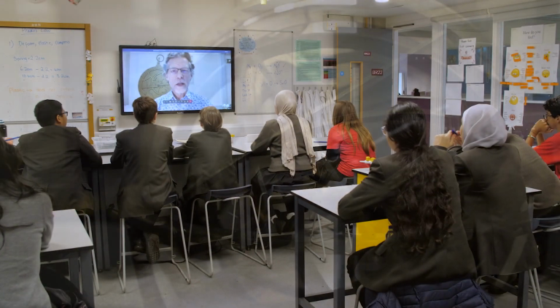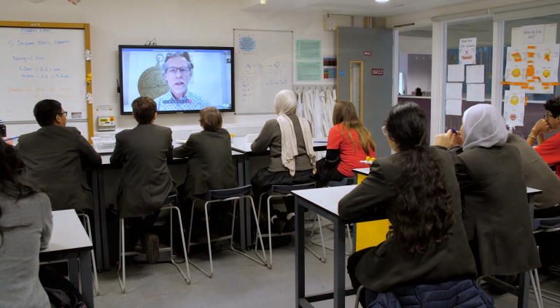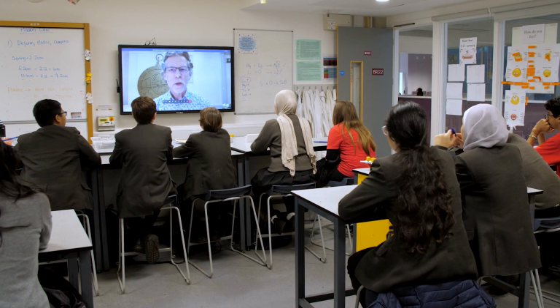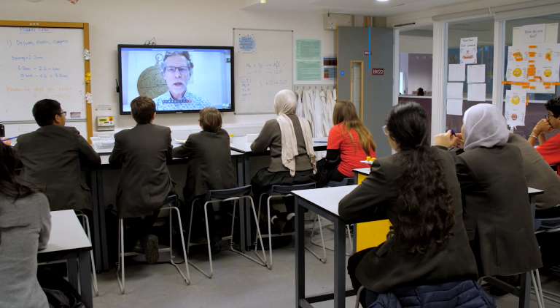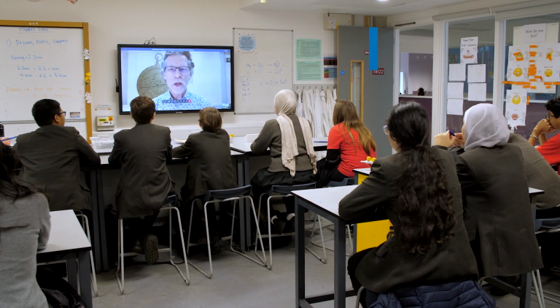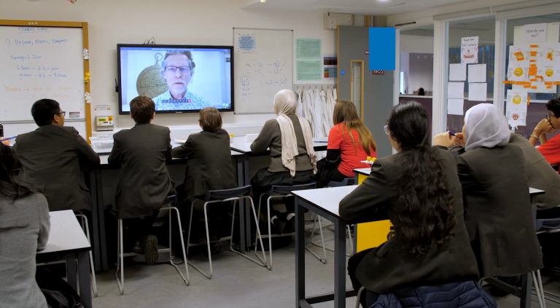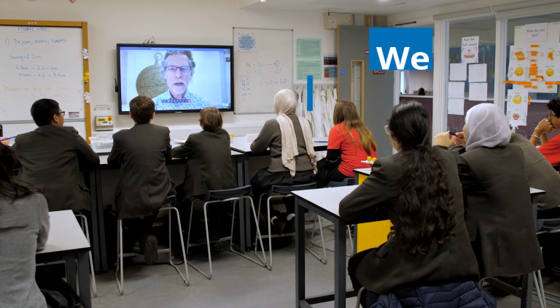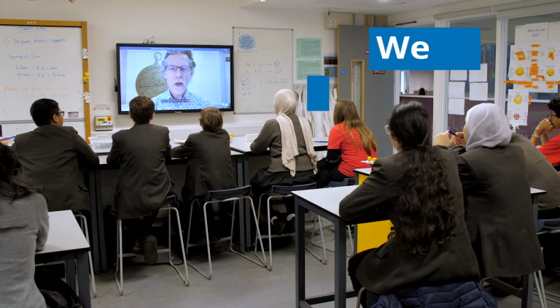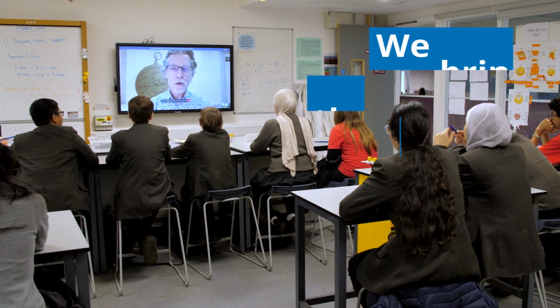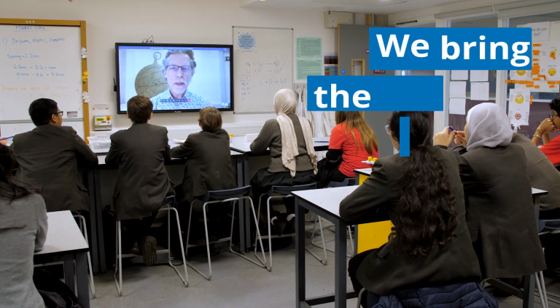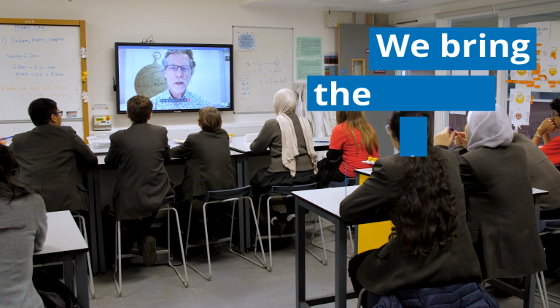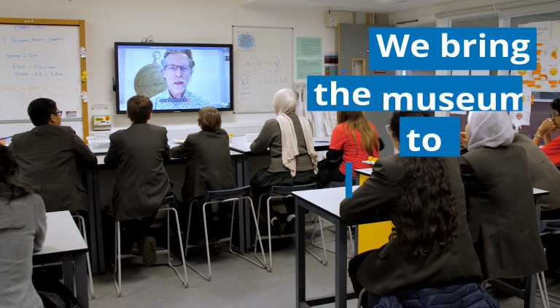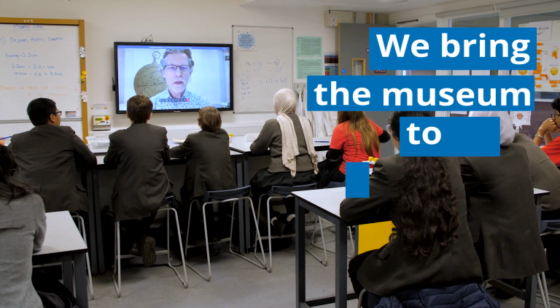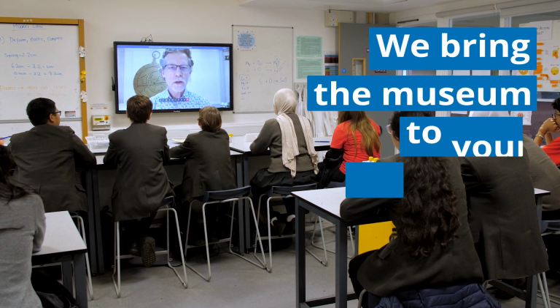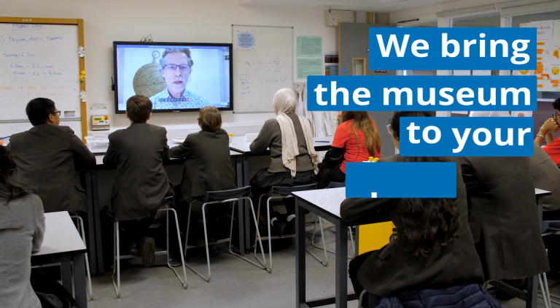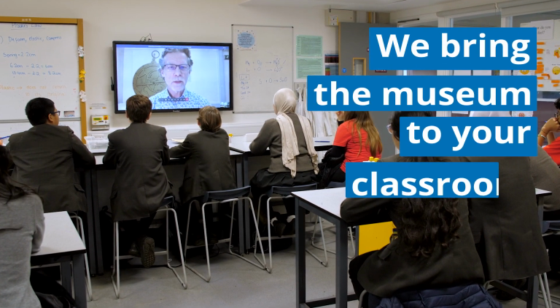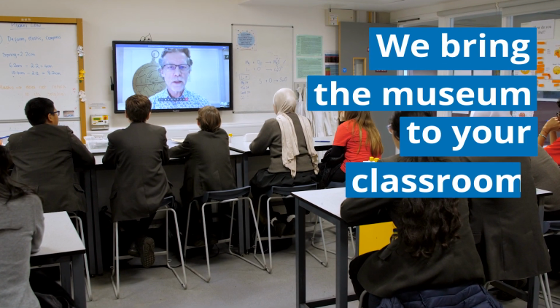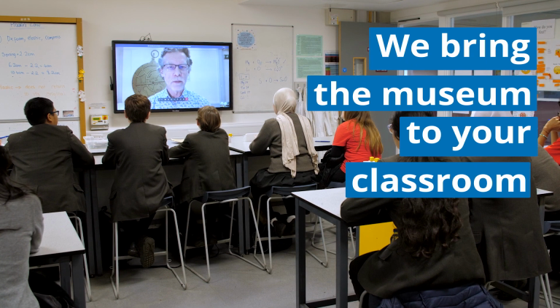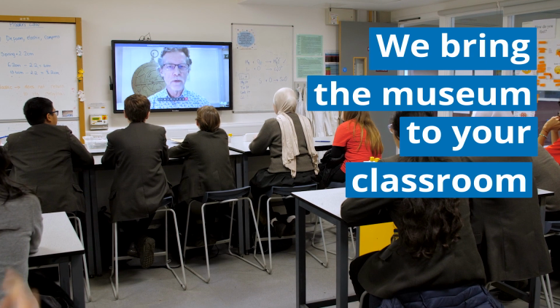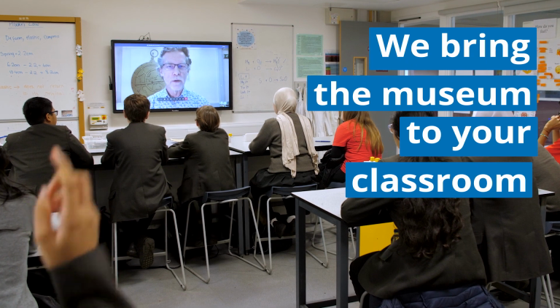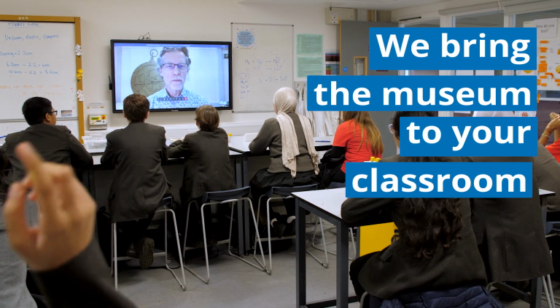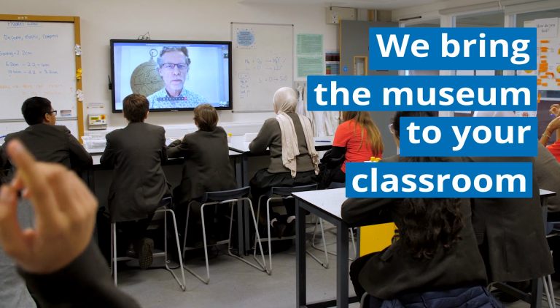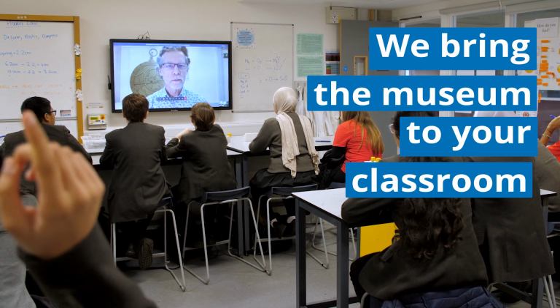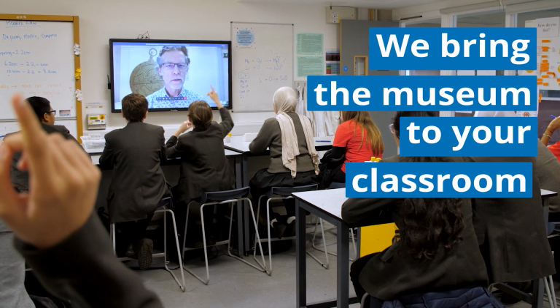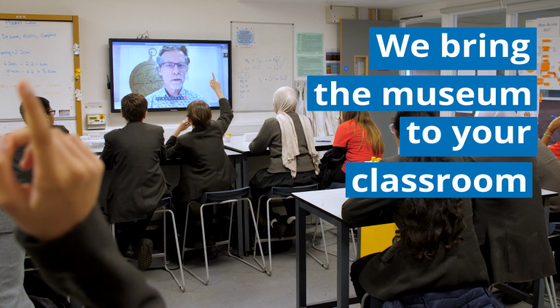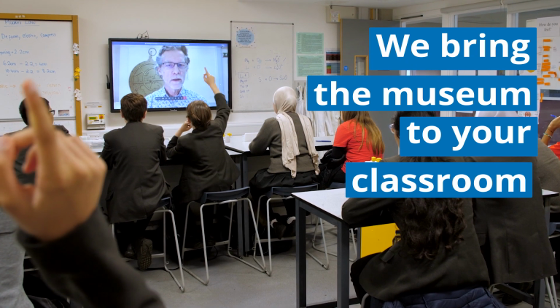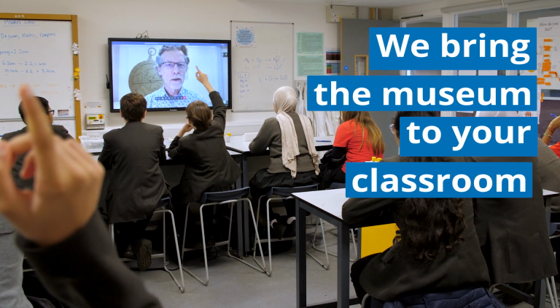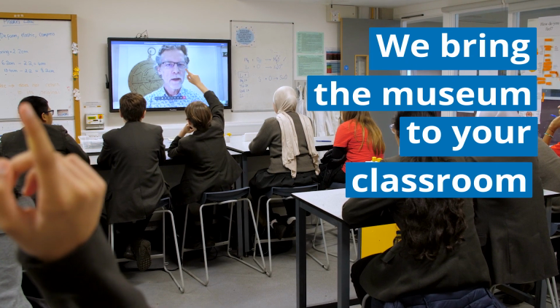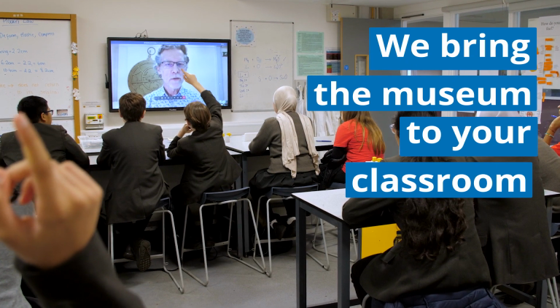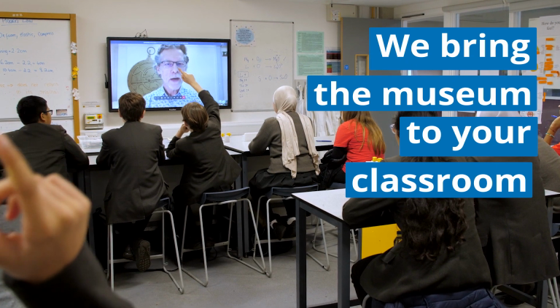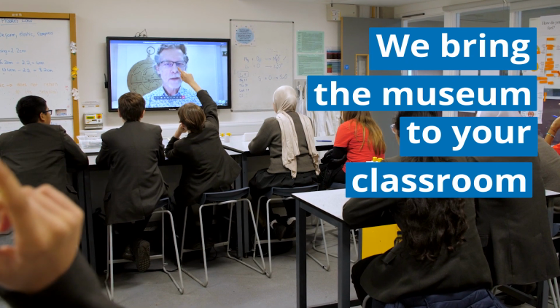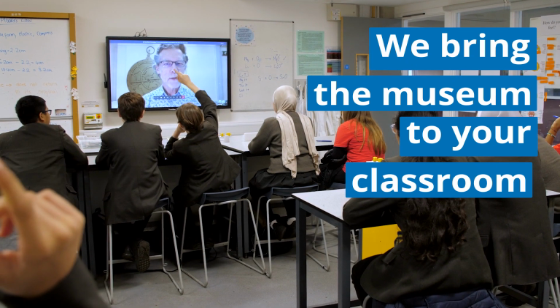Just a quick show of hands, who's been to the History of Science Museum before? A few guys.